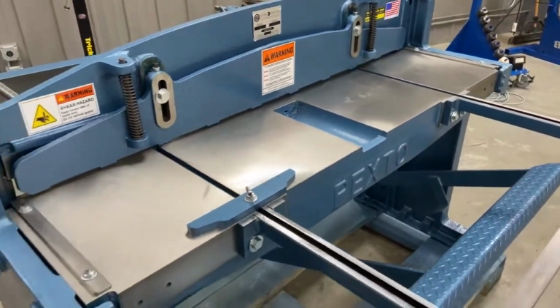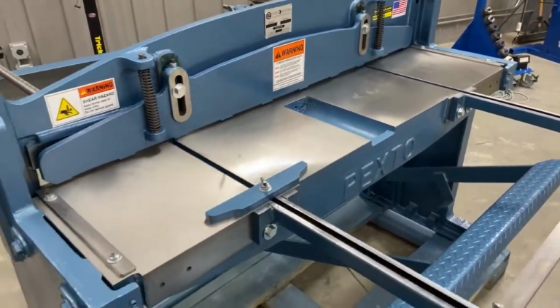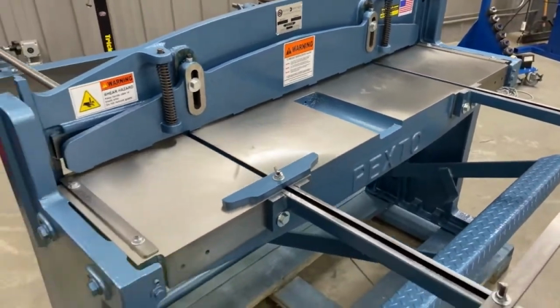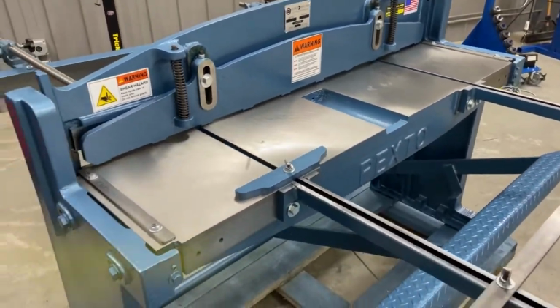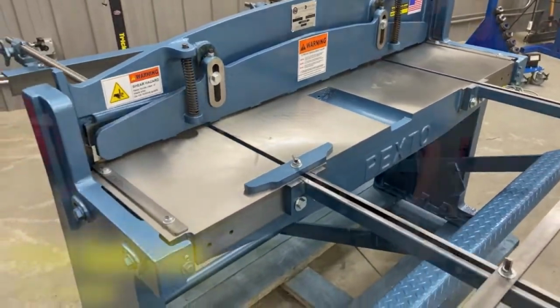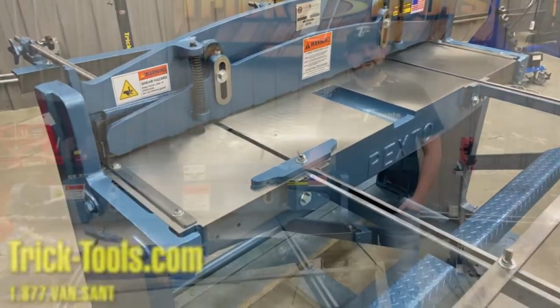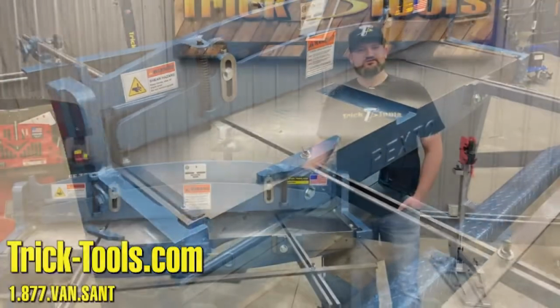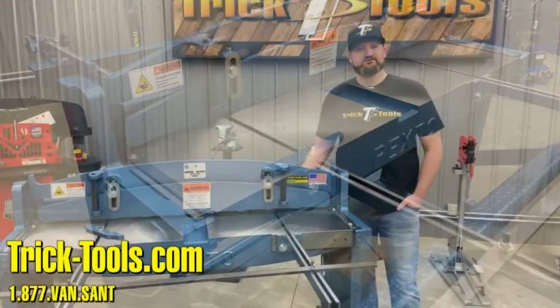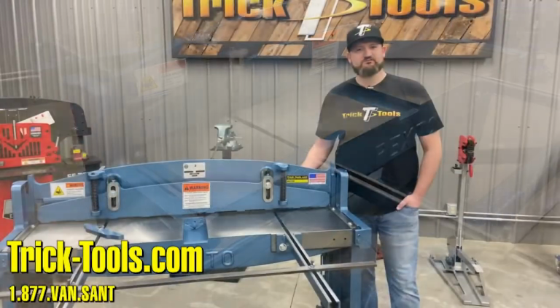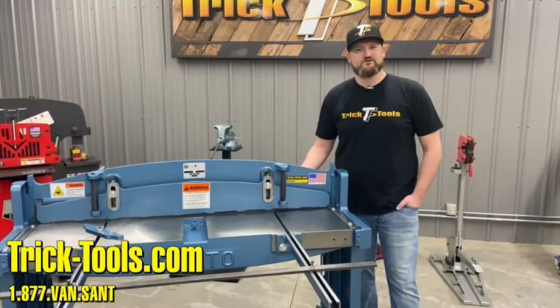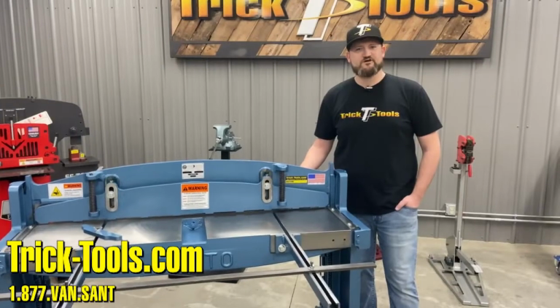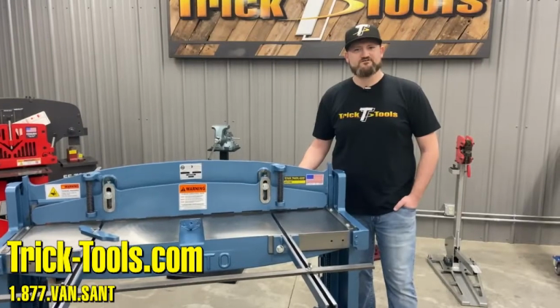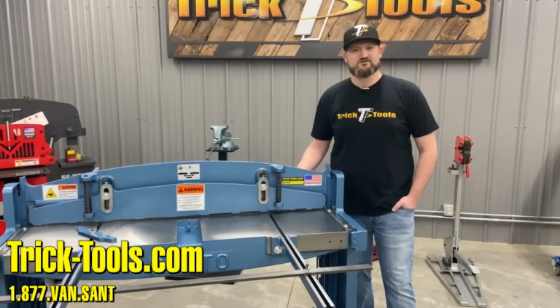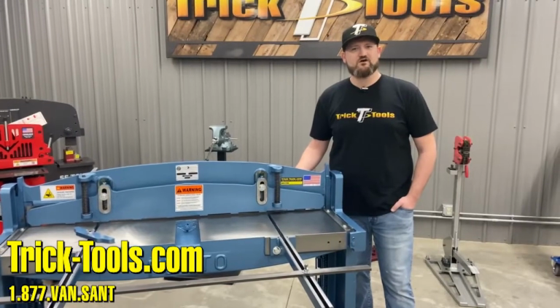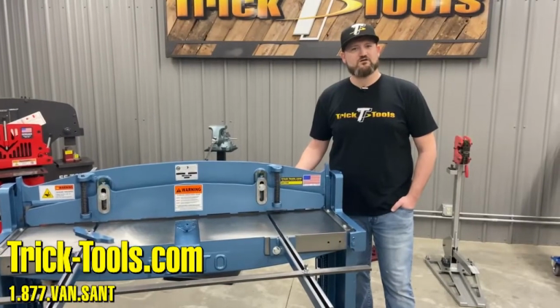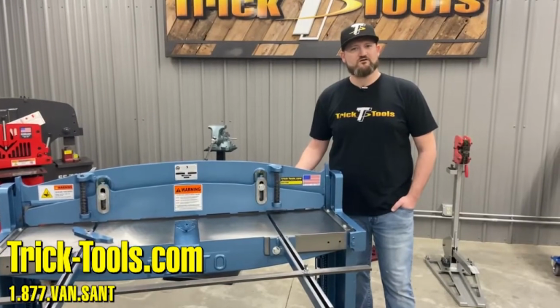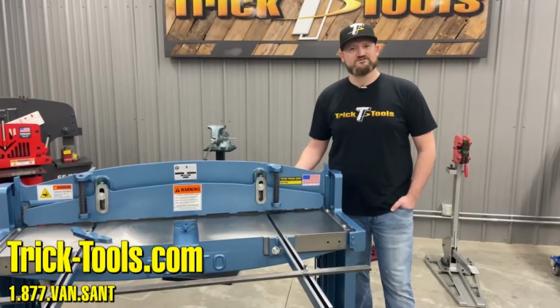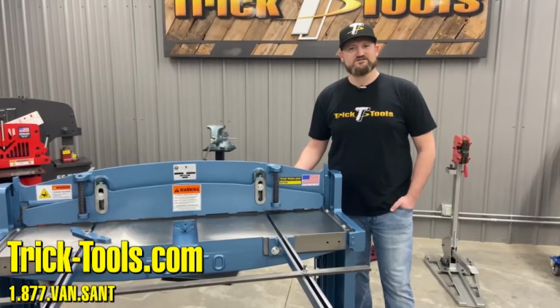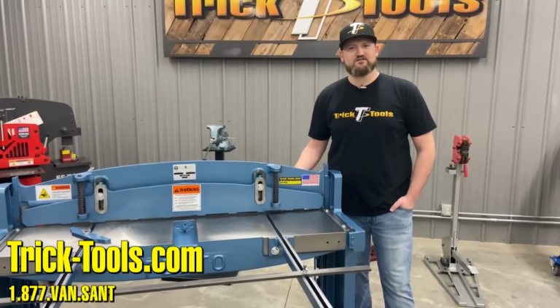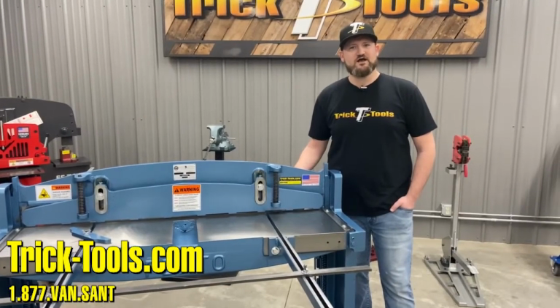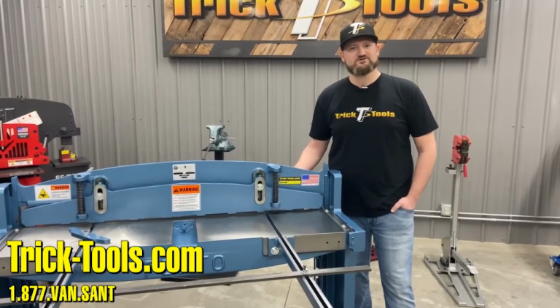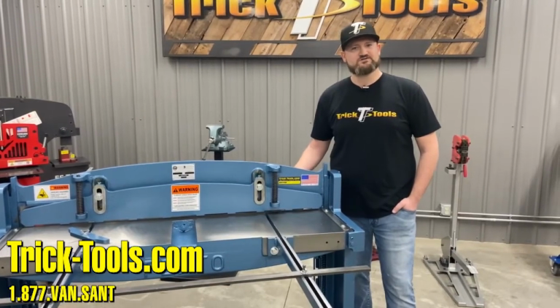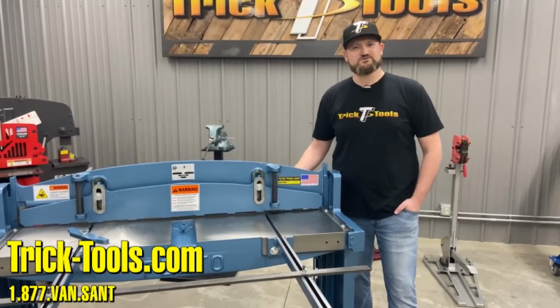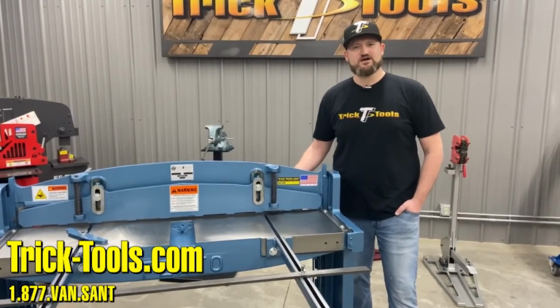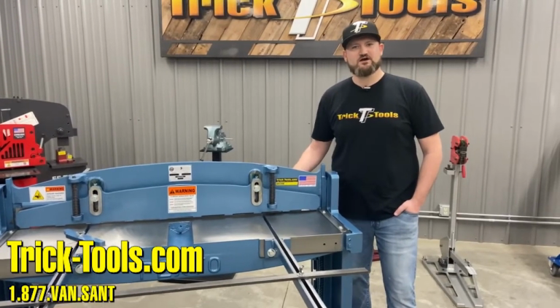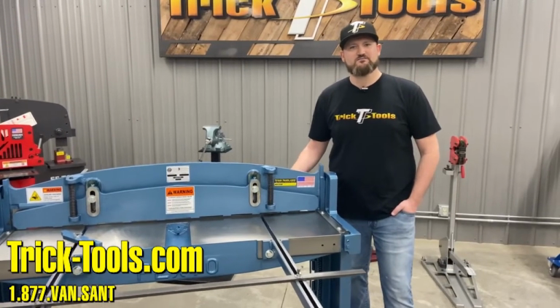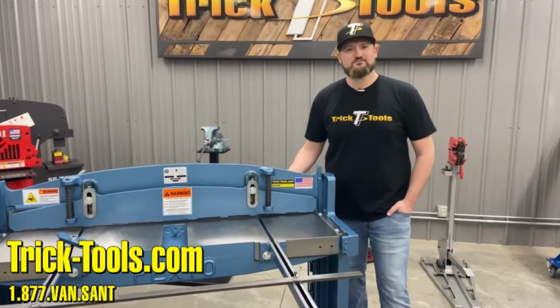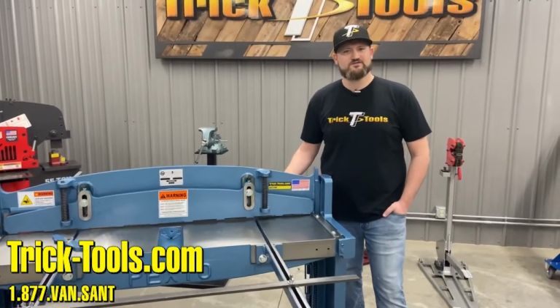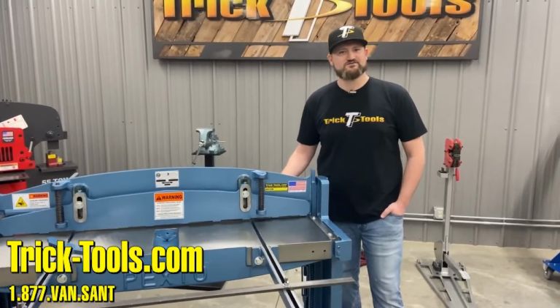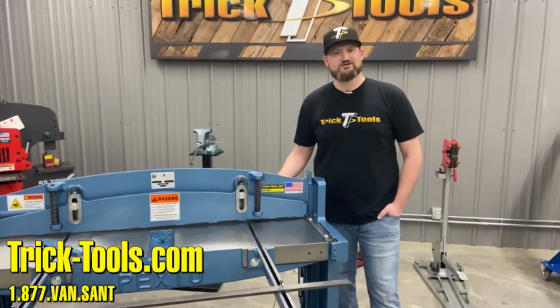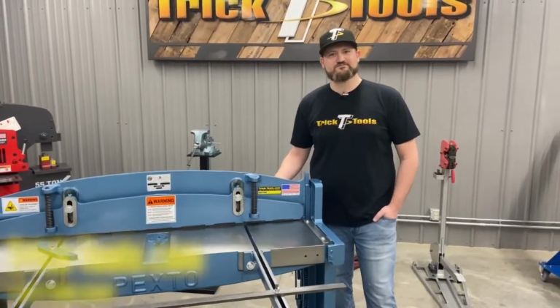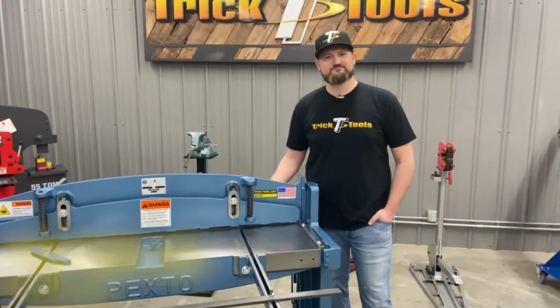If you have any other questions, feel free to give us a call or visit us online at TrippTools.com. Thanks for watching.